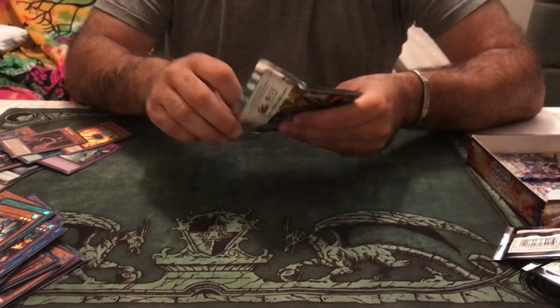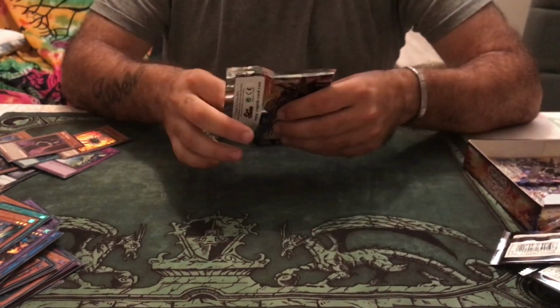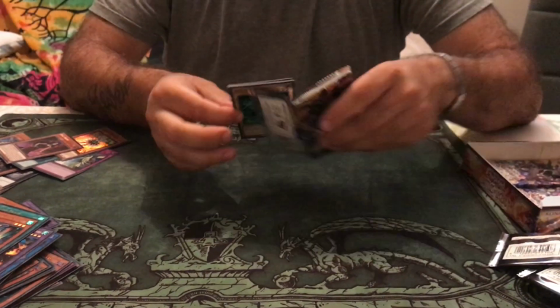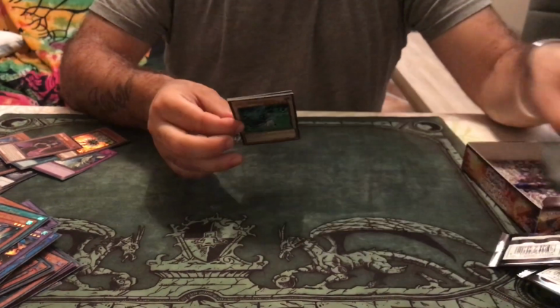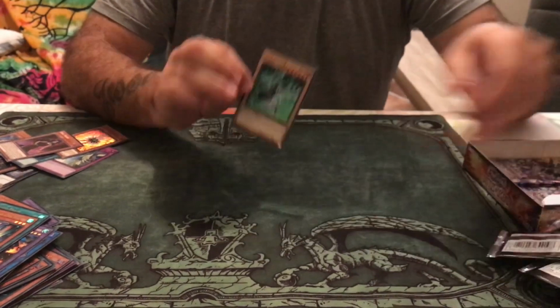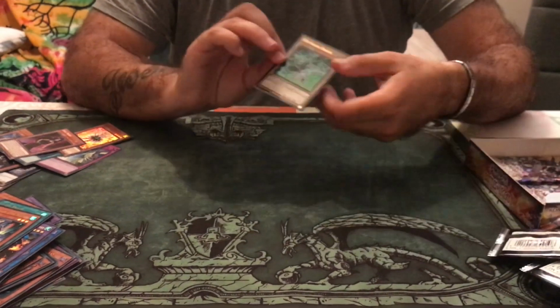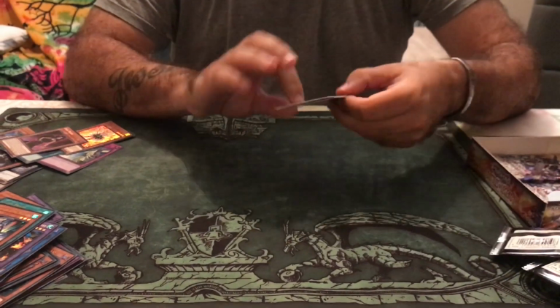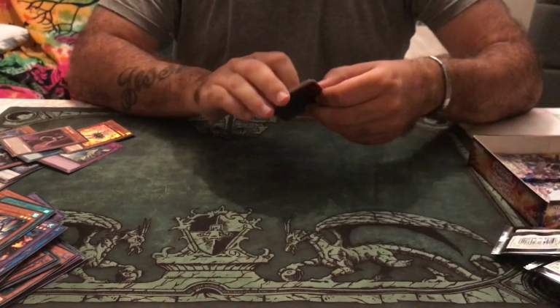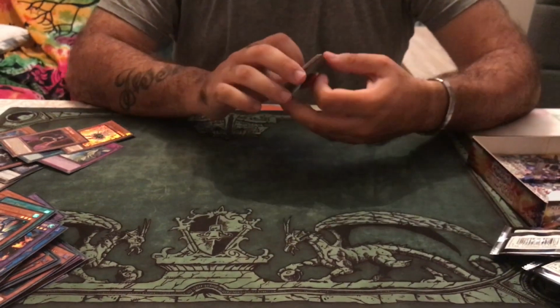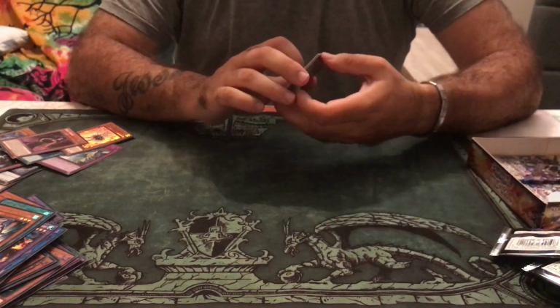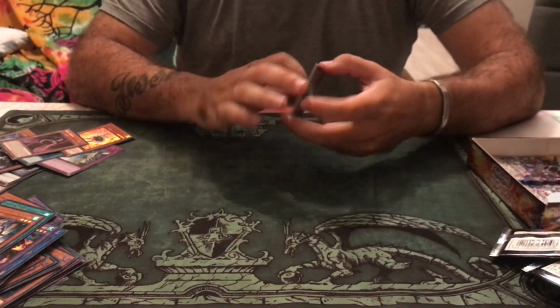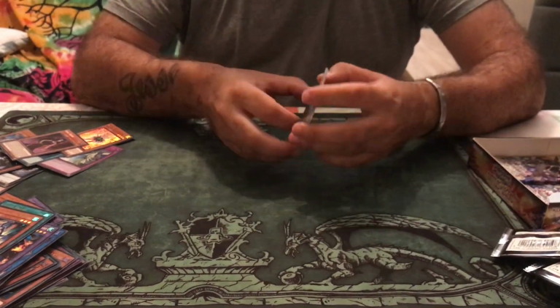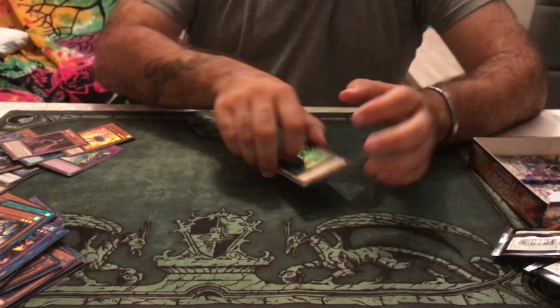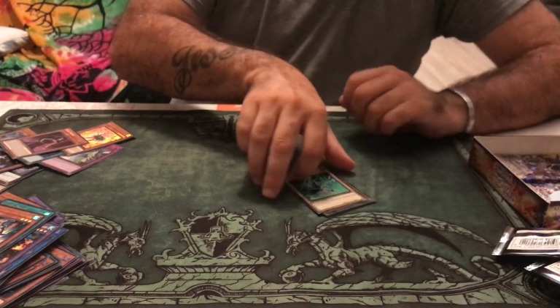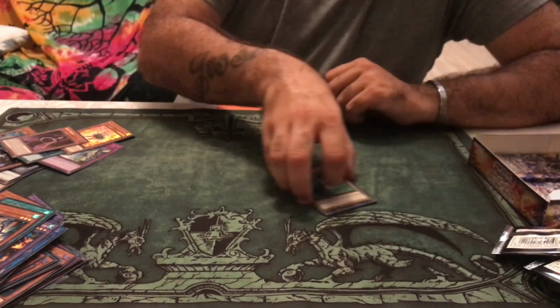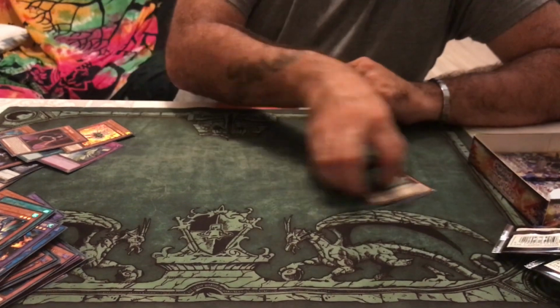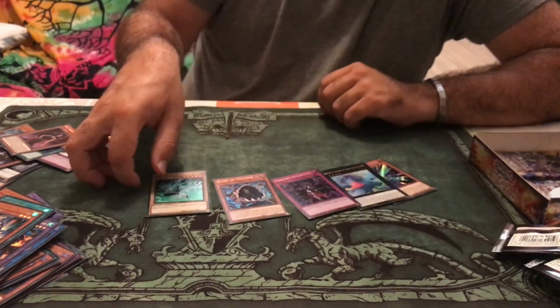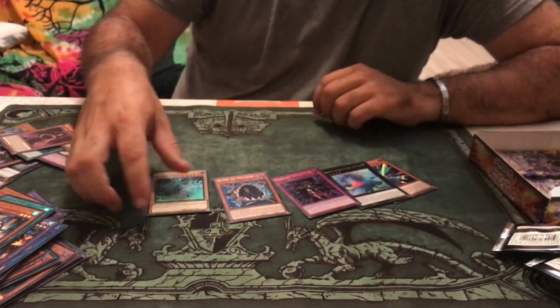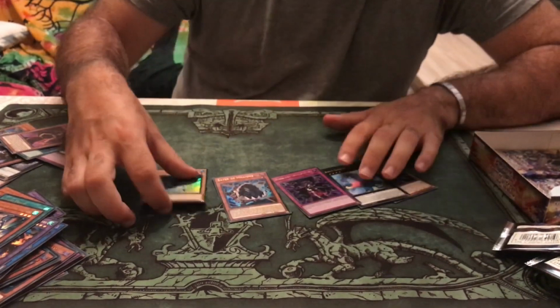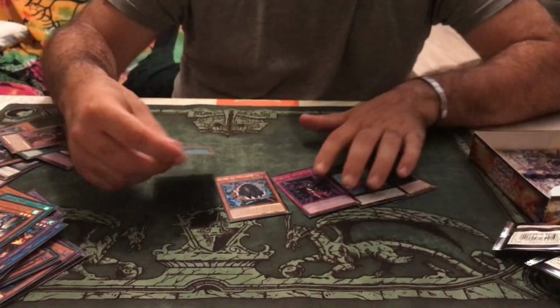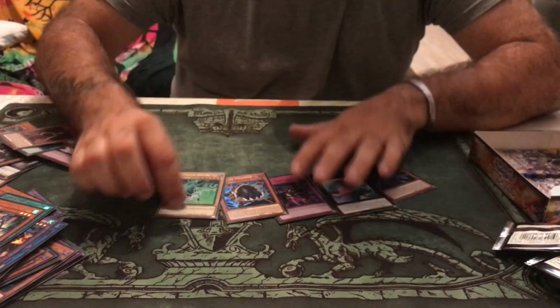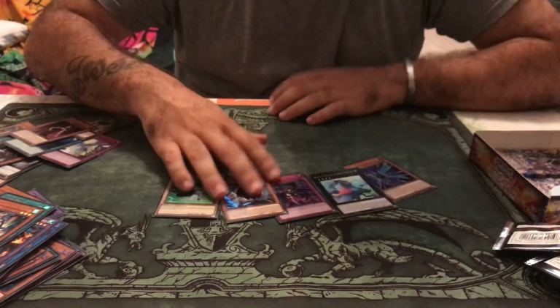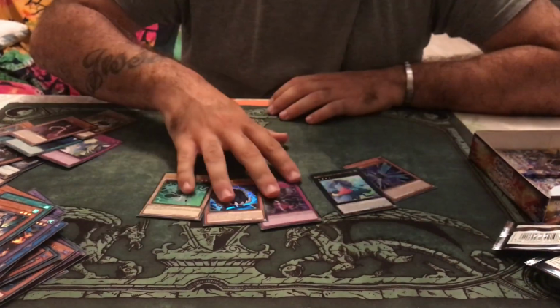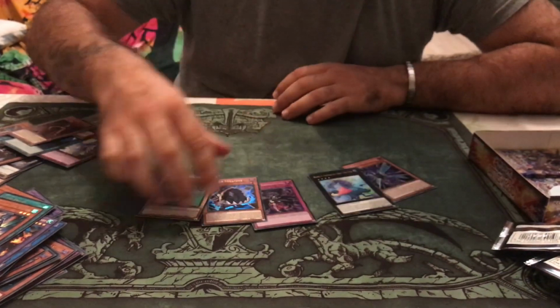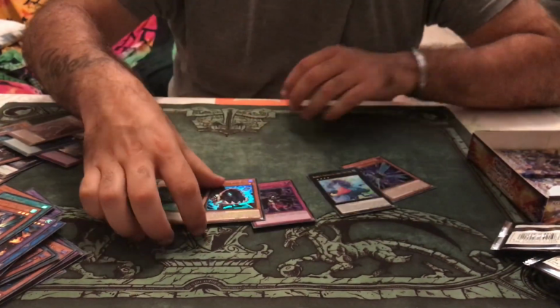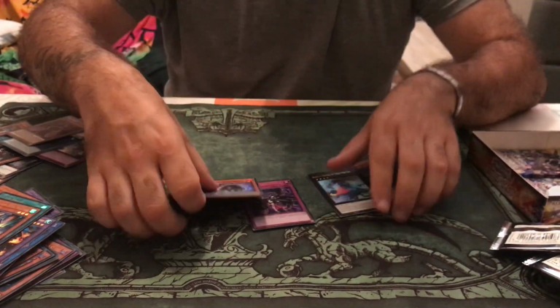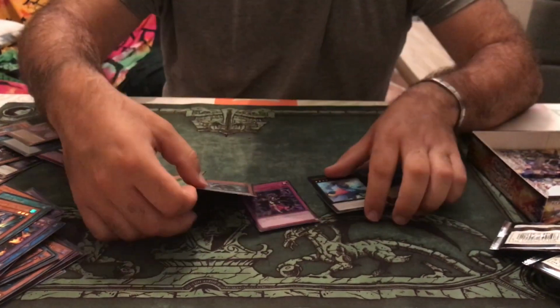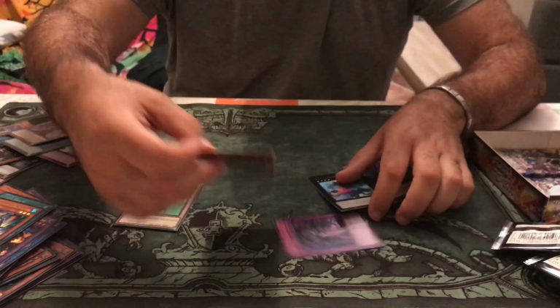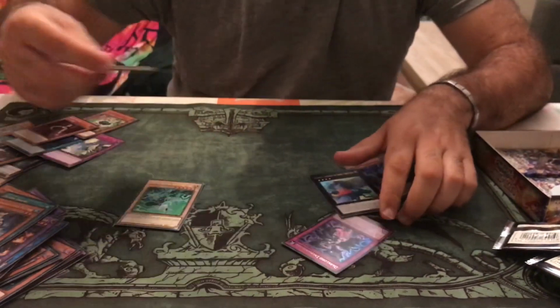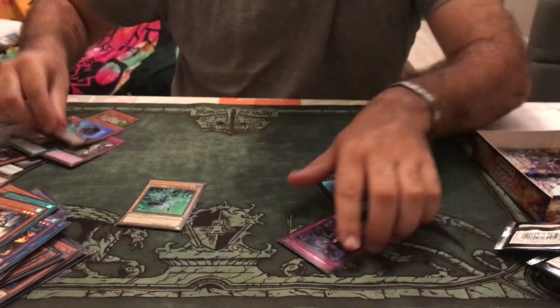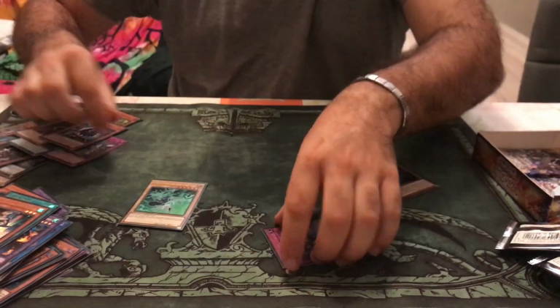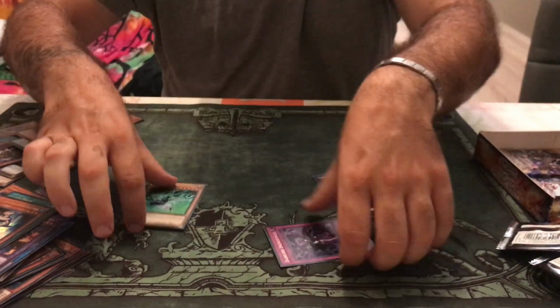And the Gamma Seal — Secret Rare! Oh, beautiful, absolutely beautiful! Another Eater of Millions.